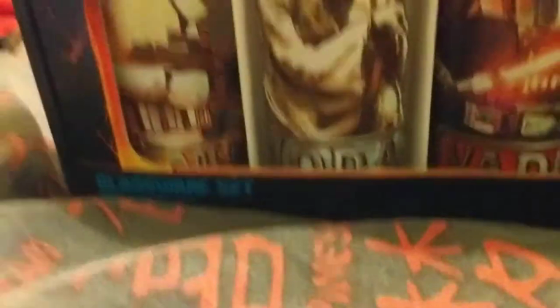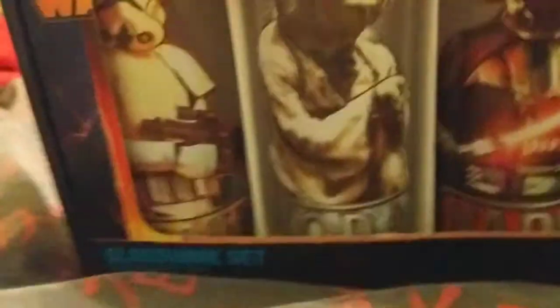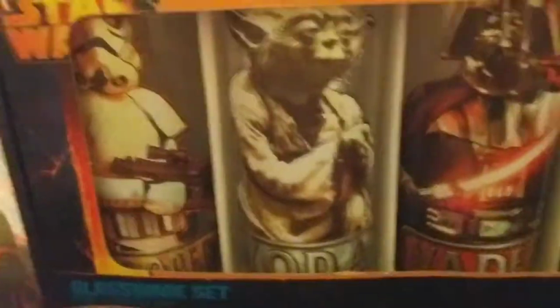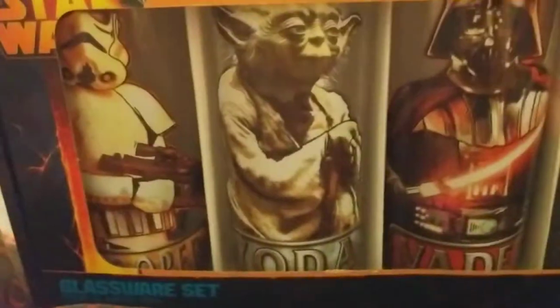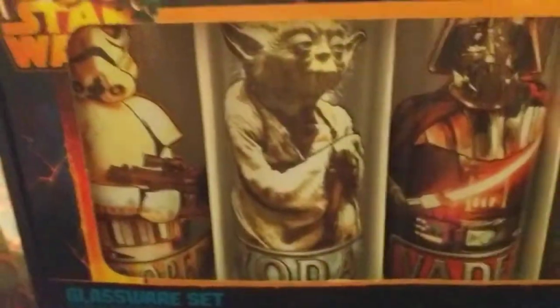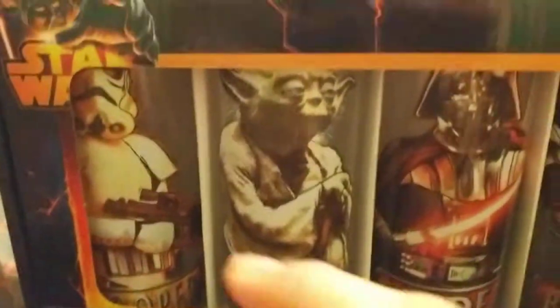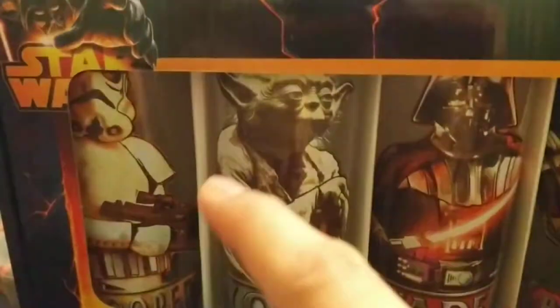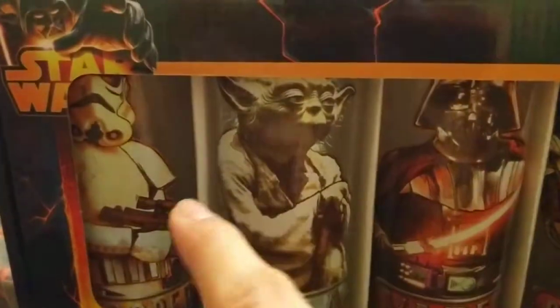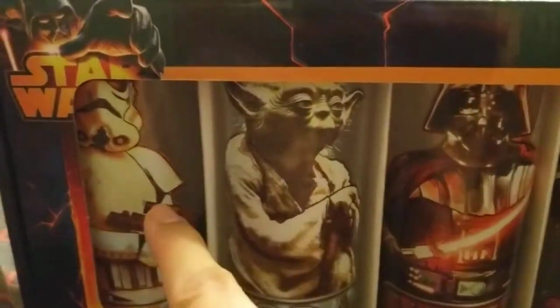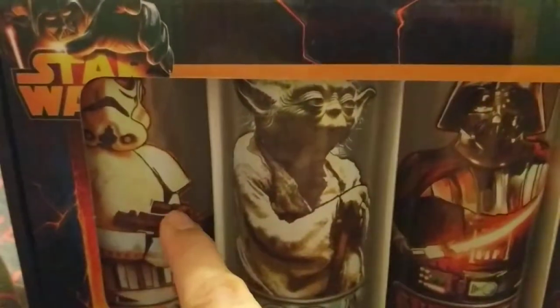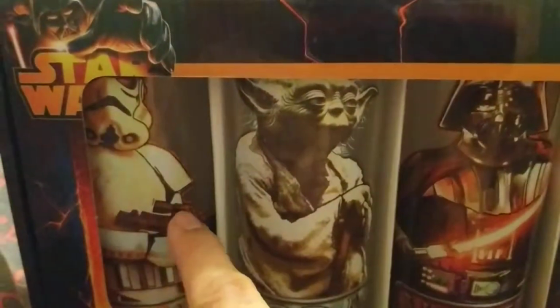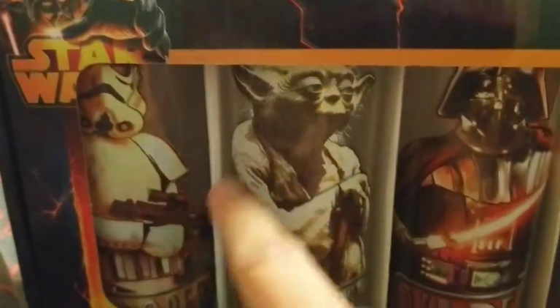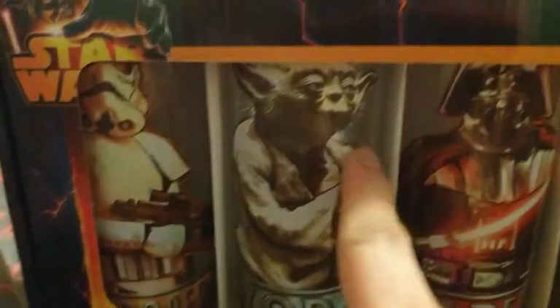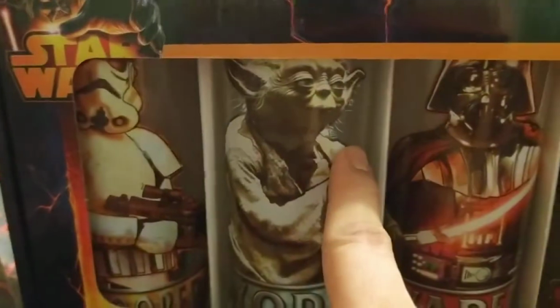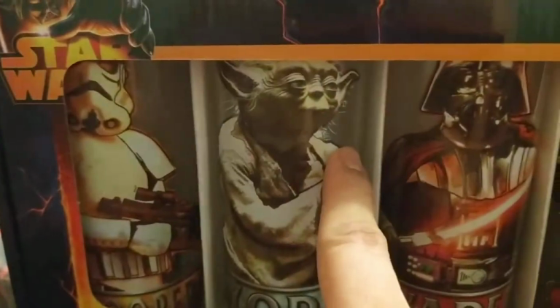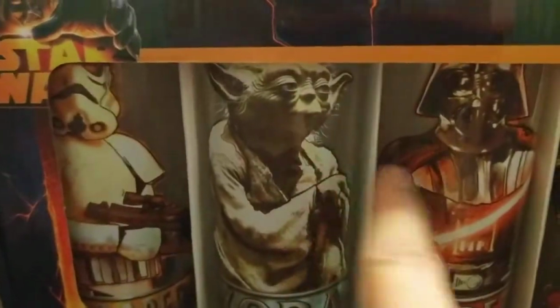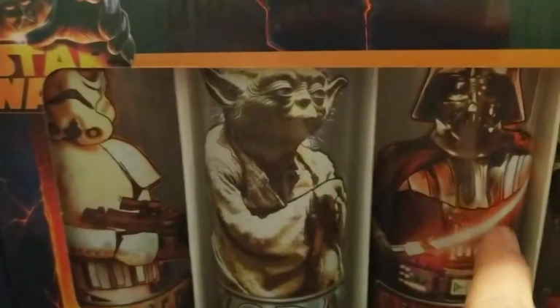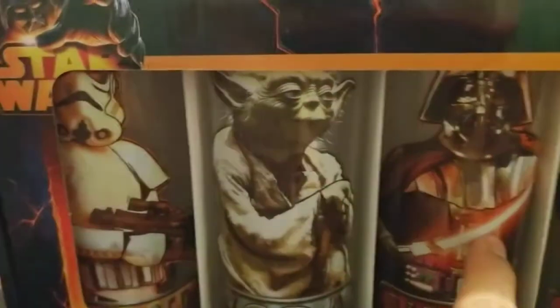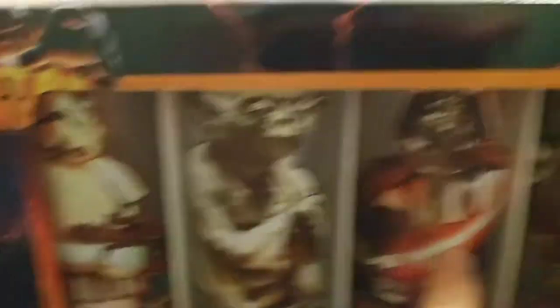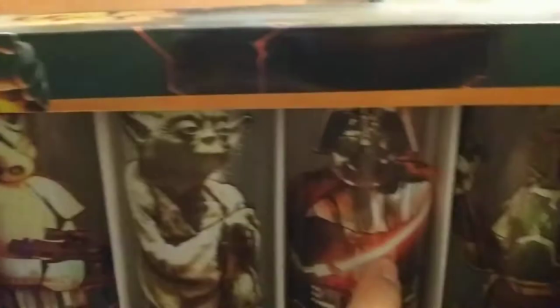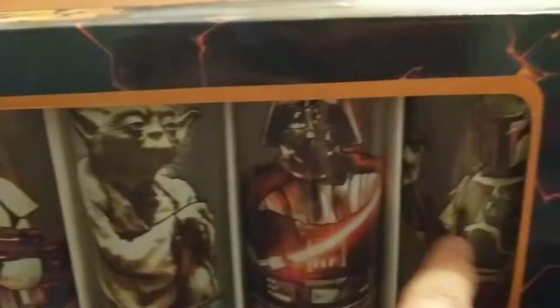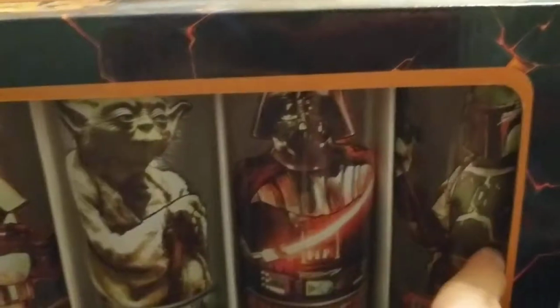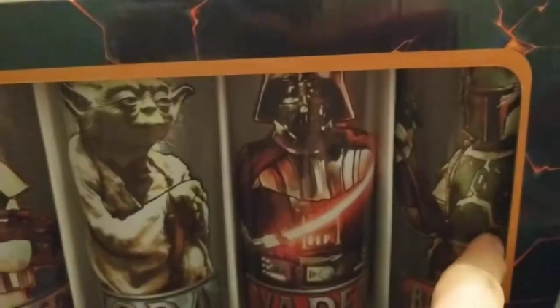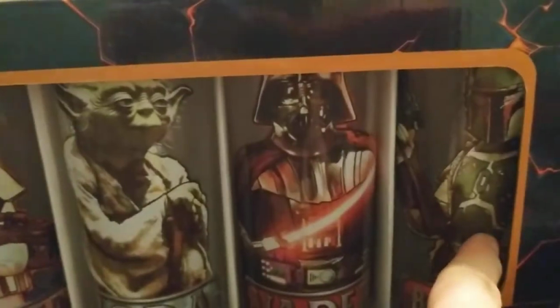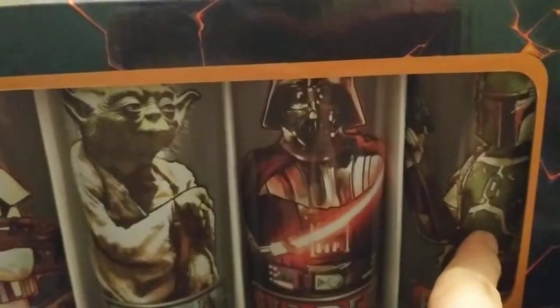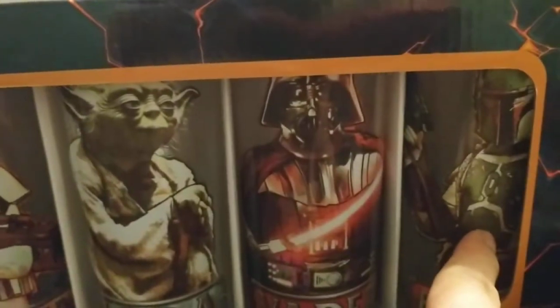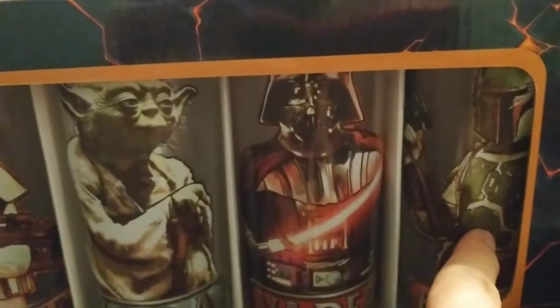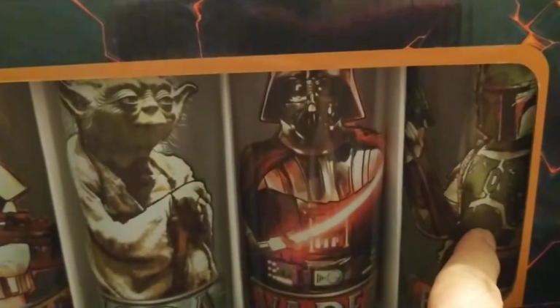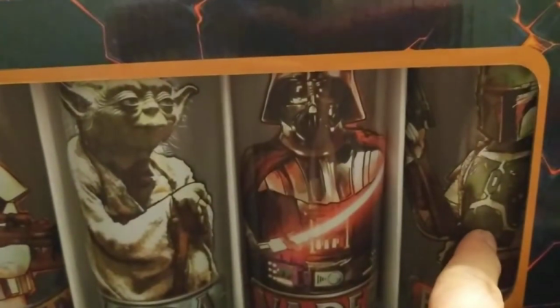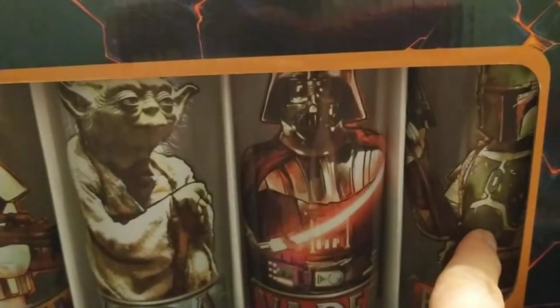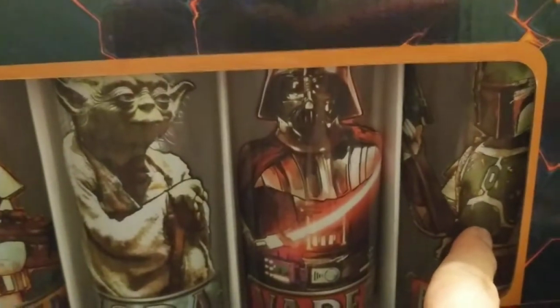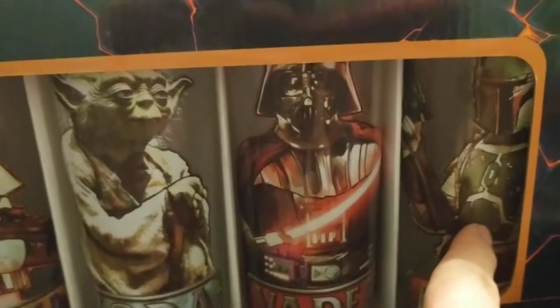Here is the Stormtrooper, Yoda, Darth Vader, Boba Fett.